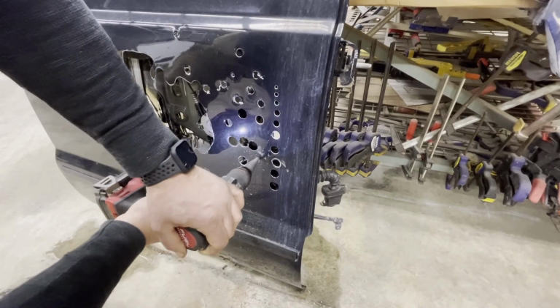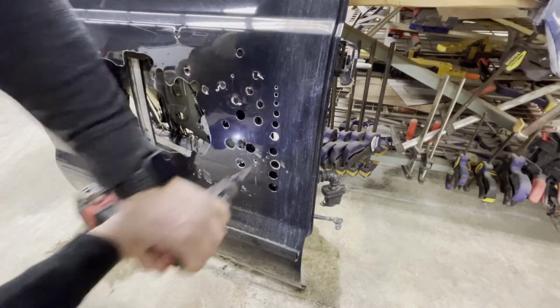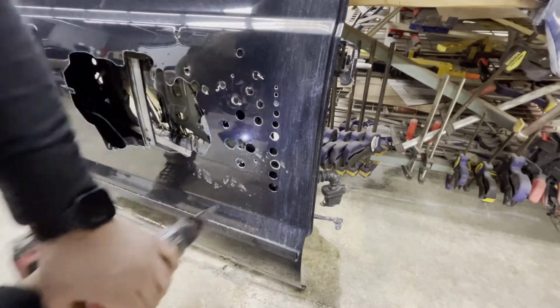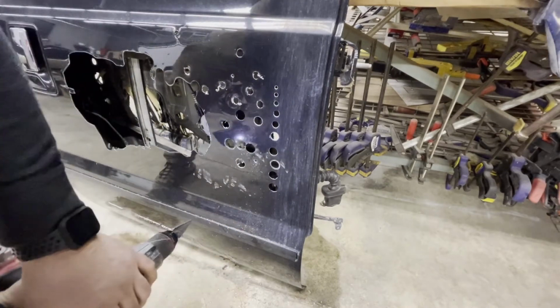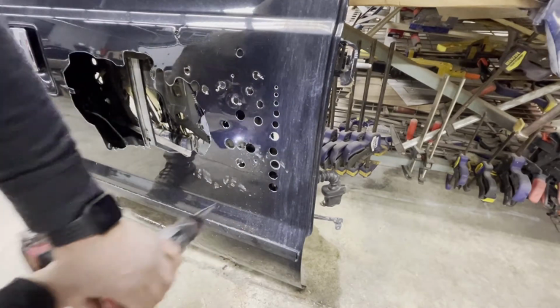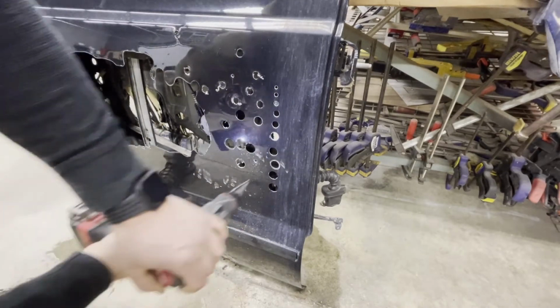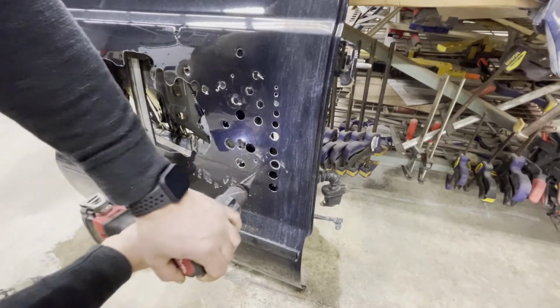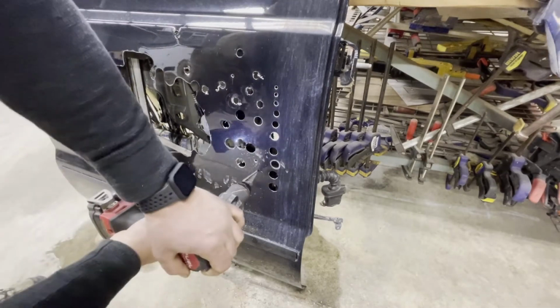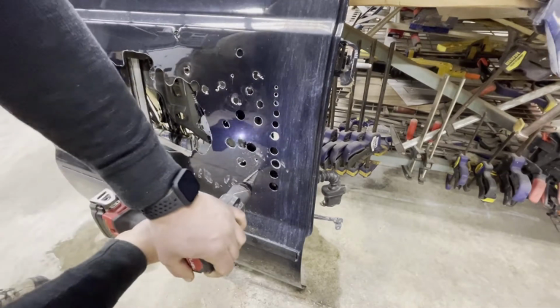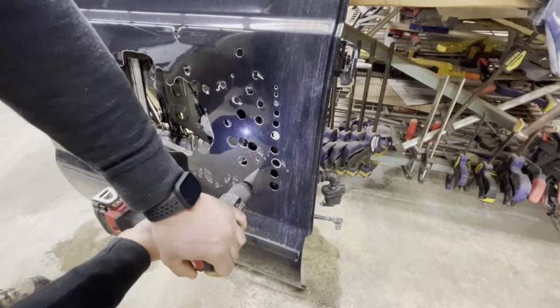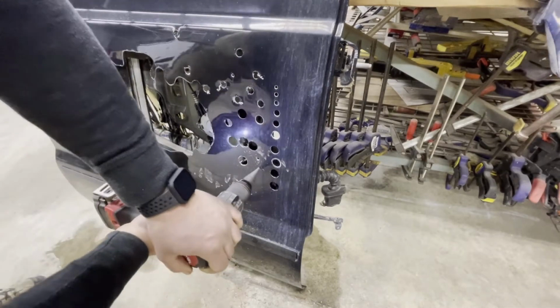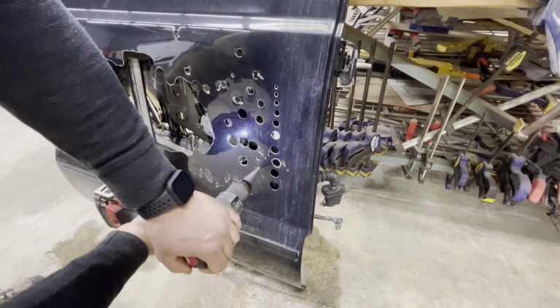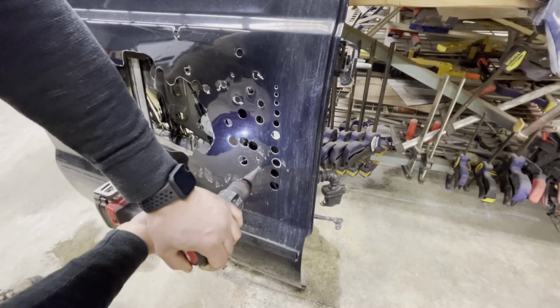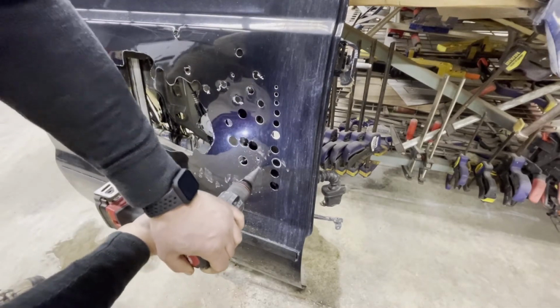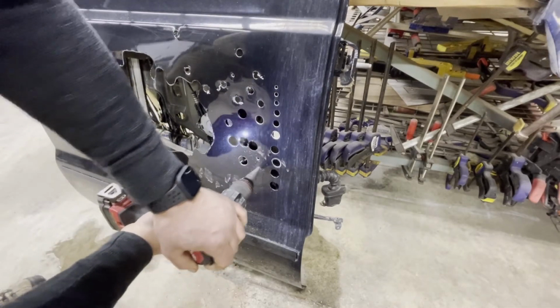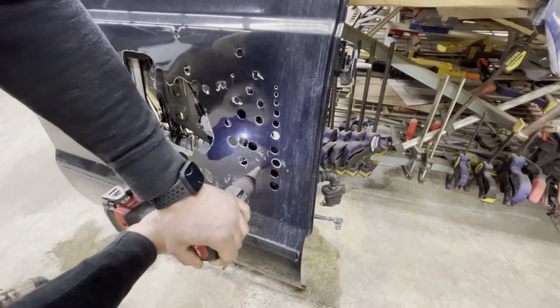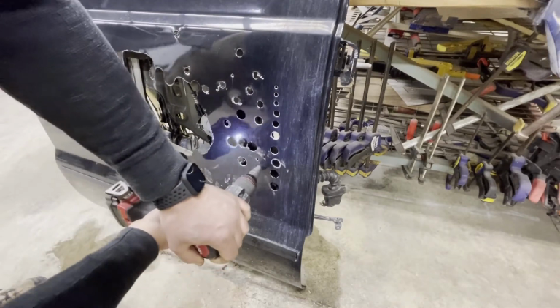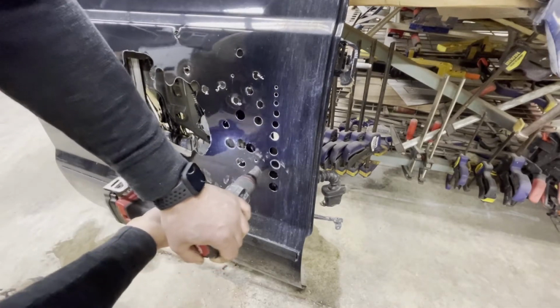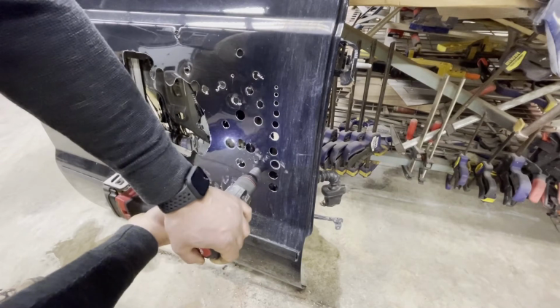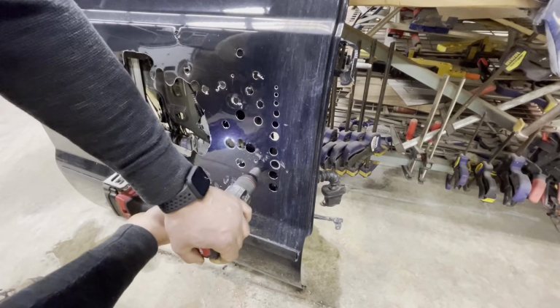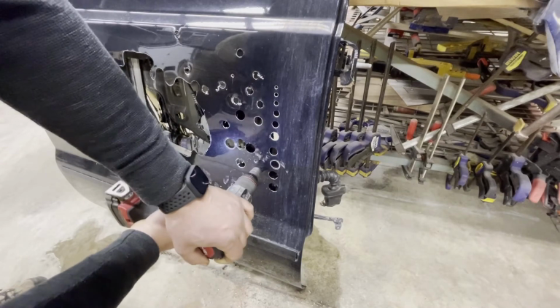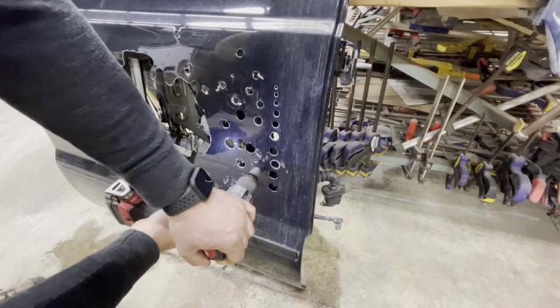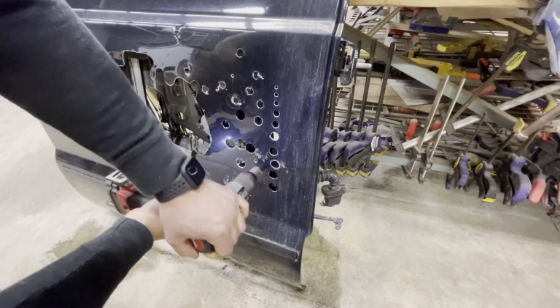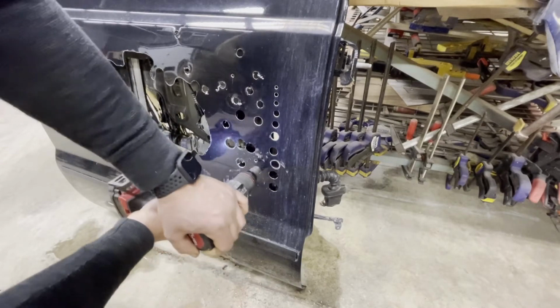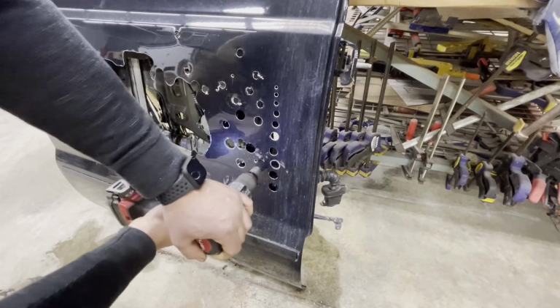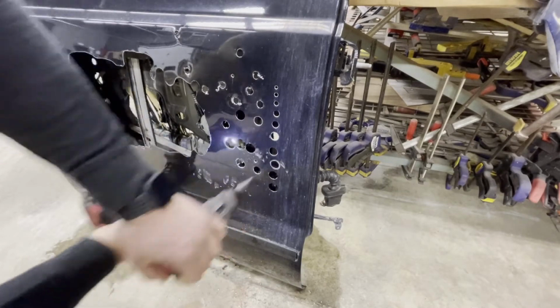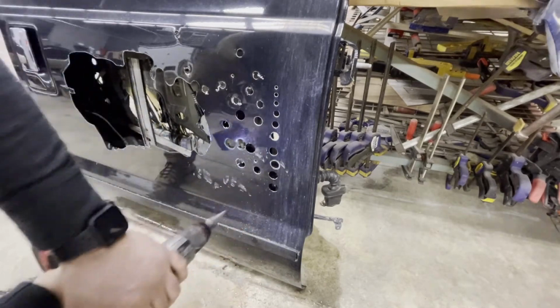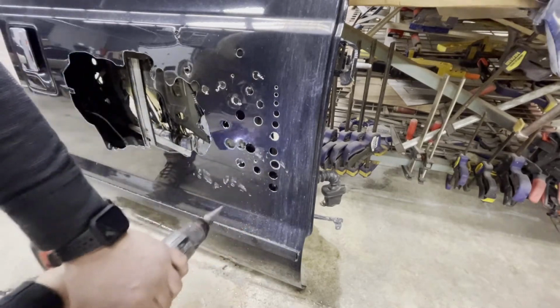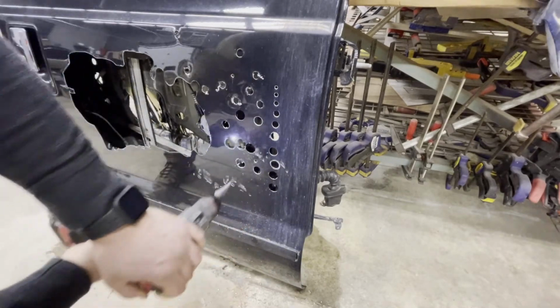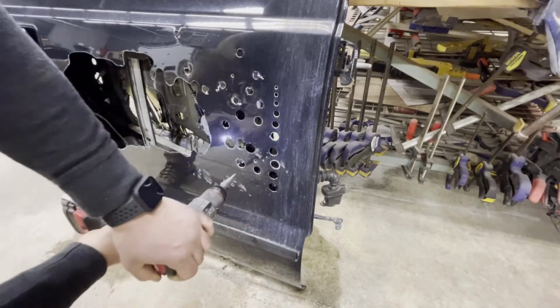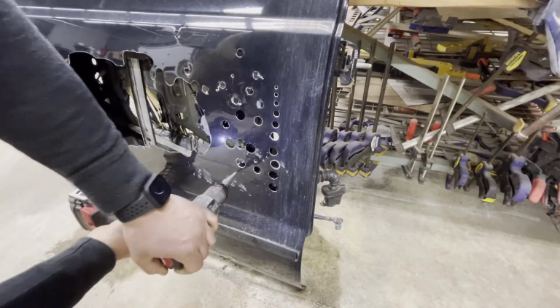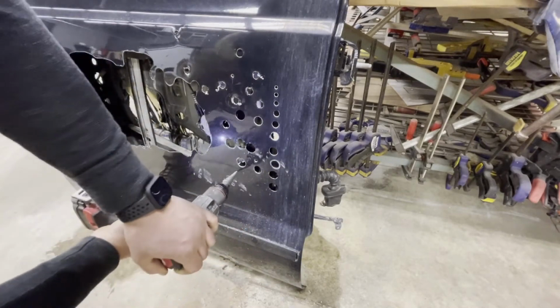From a tiny hole like this all the way up to a large one — showing the range of hole sizes possible with a single step drill bit.